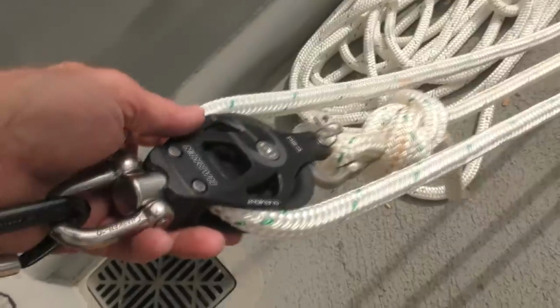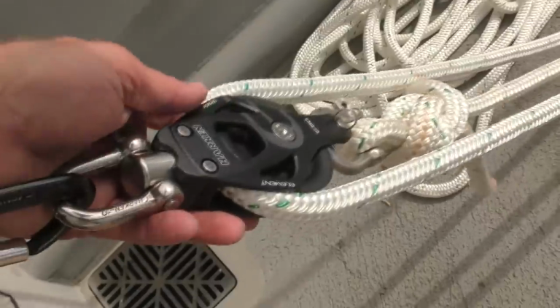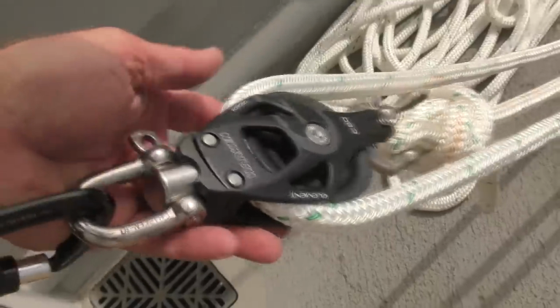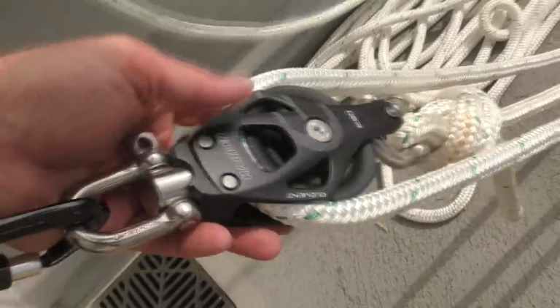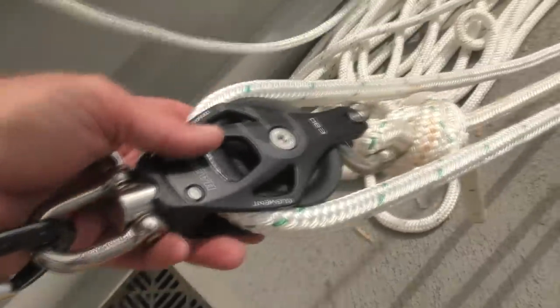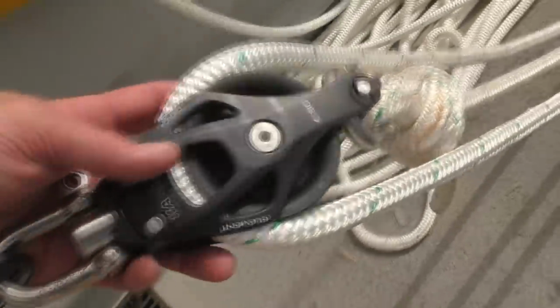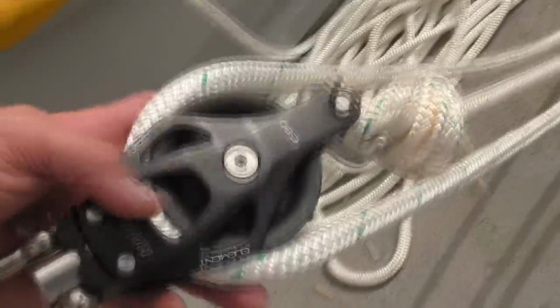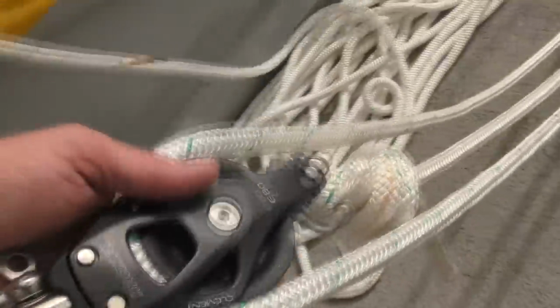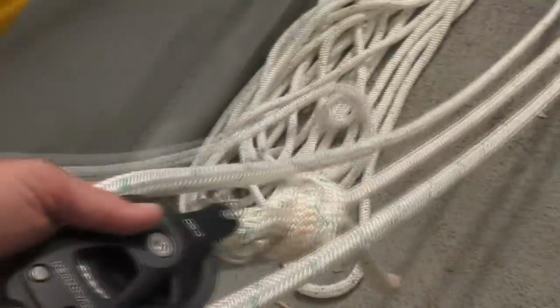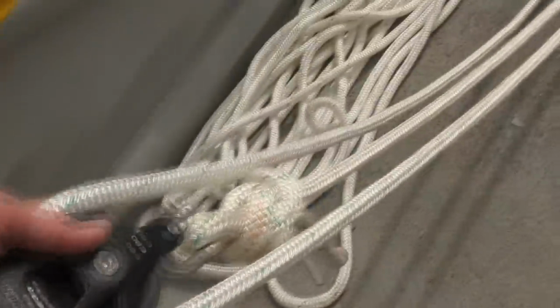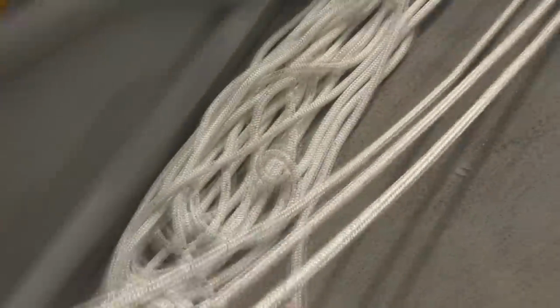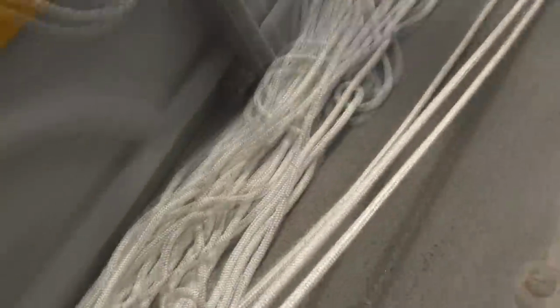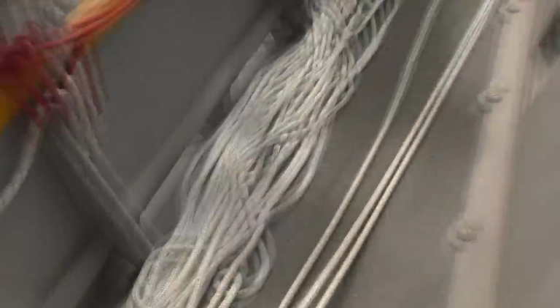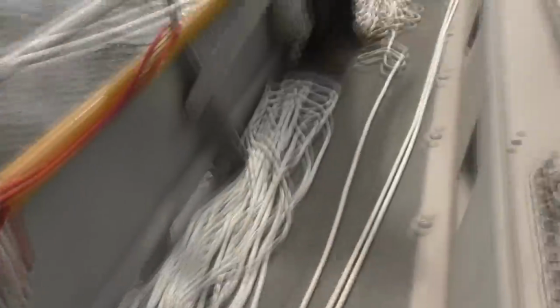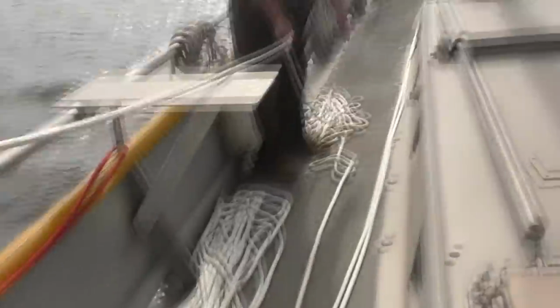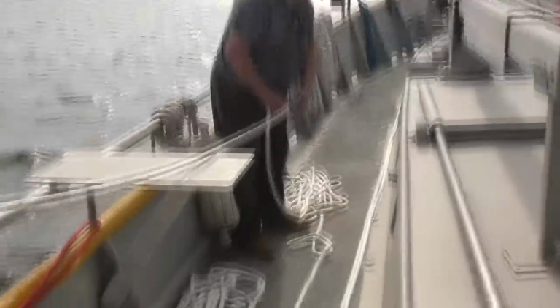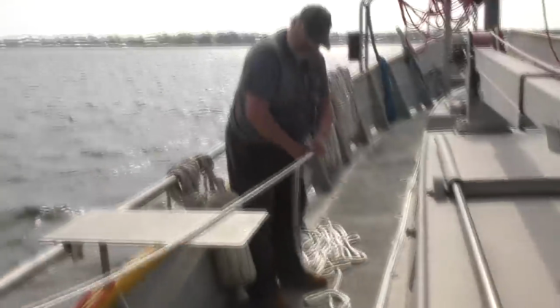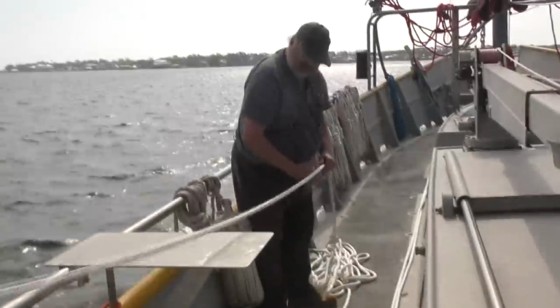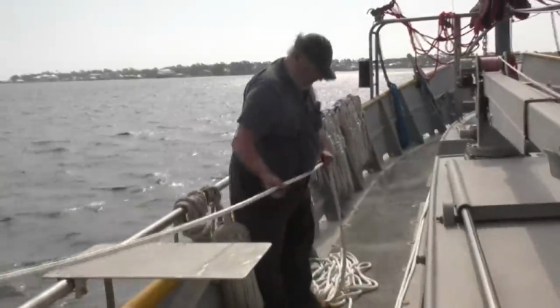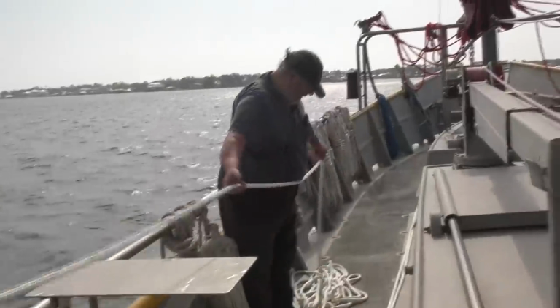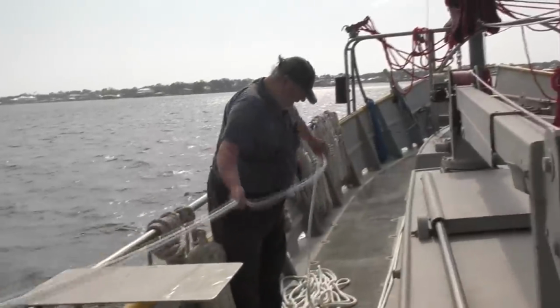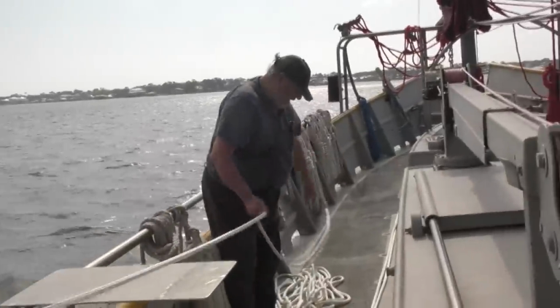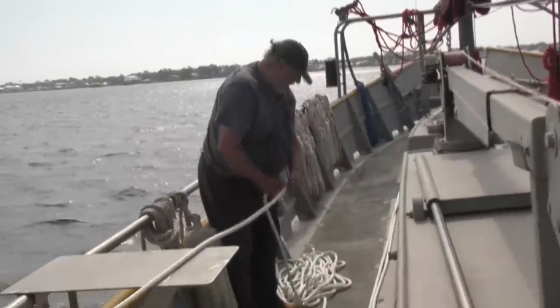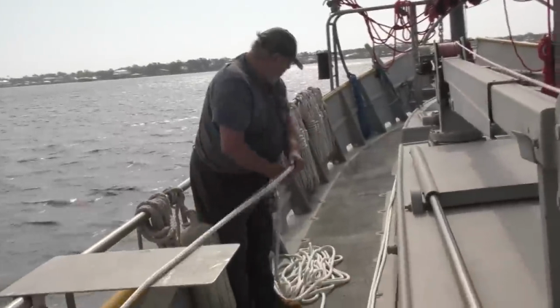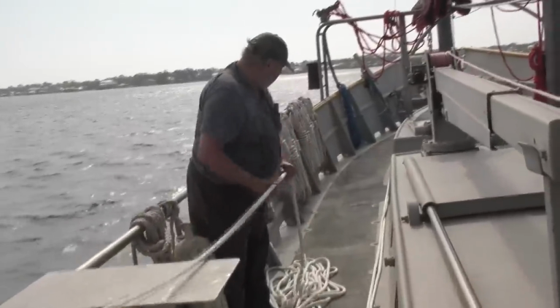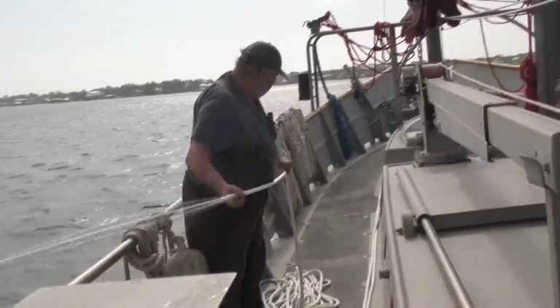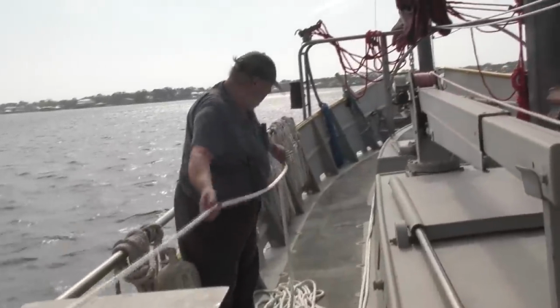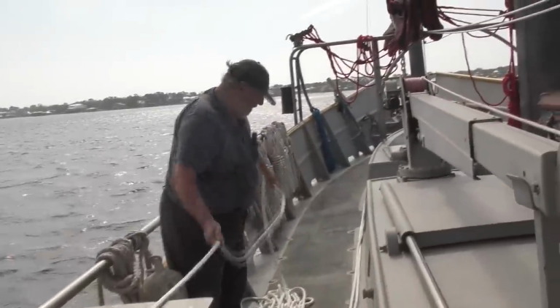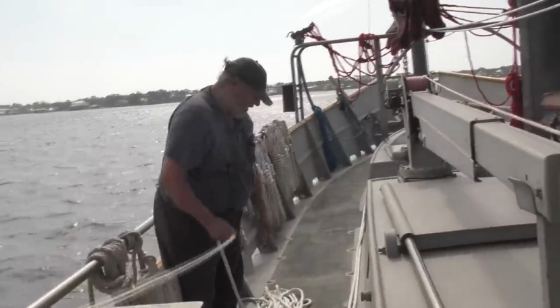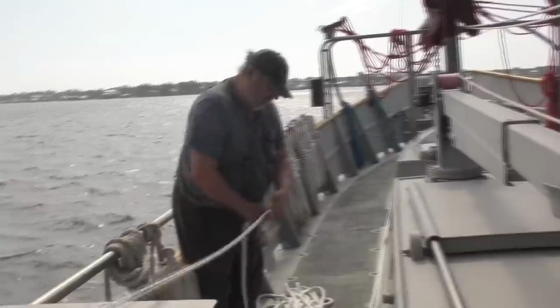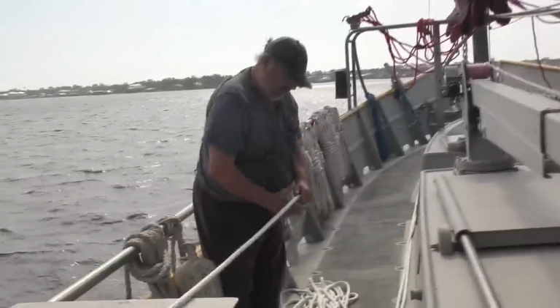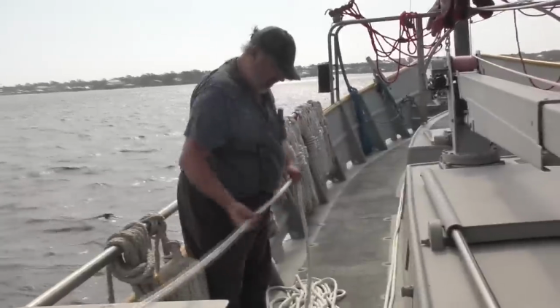We're setting up a block and tackle for three times the strength up there. Lee is back with me, down here avoiding the ice and snow.